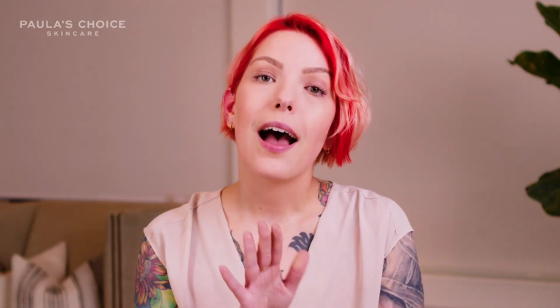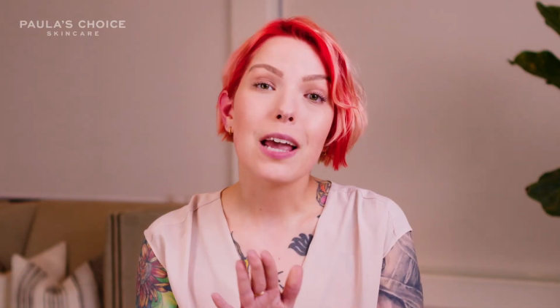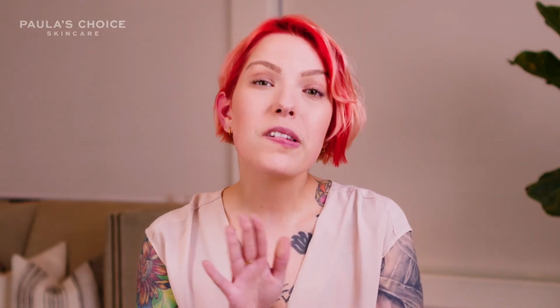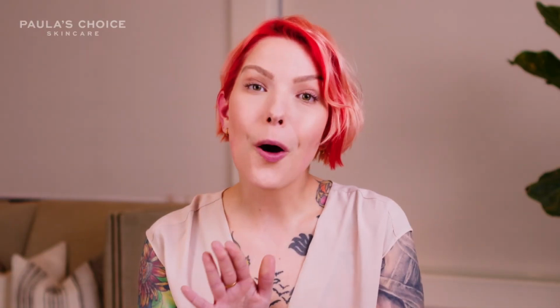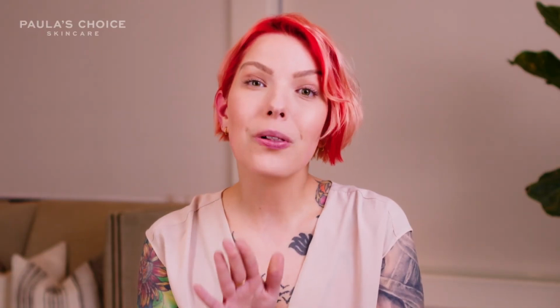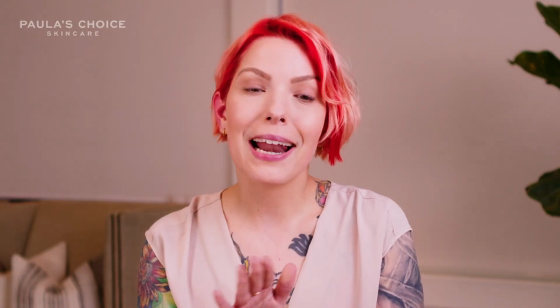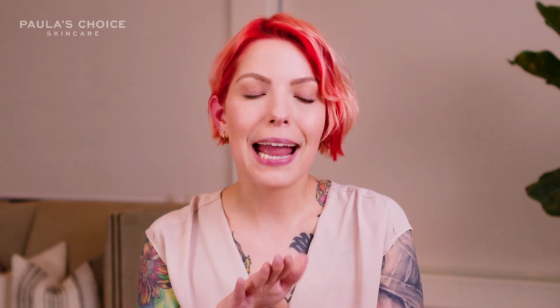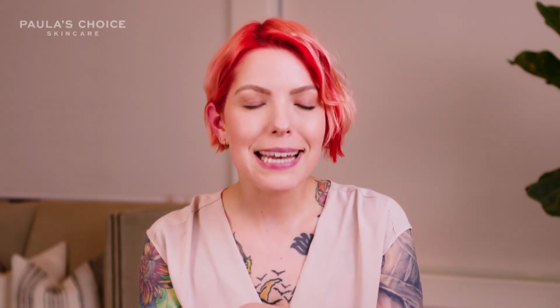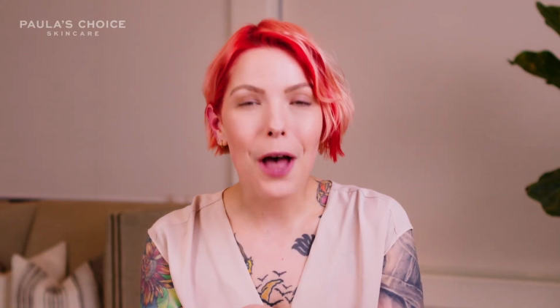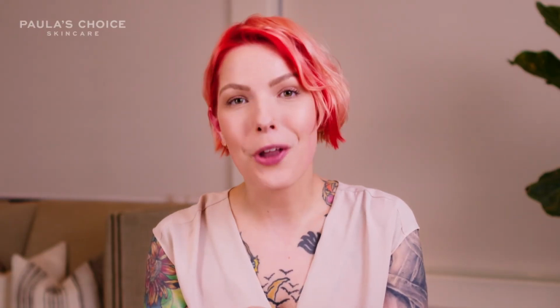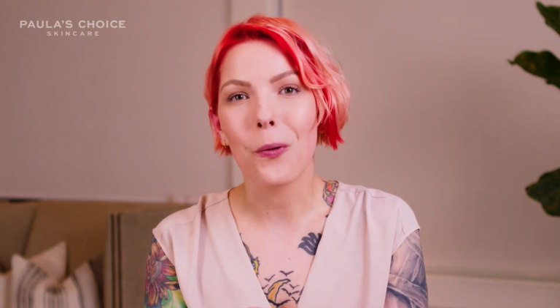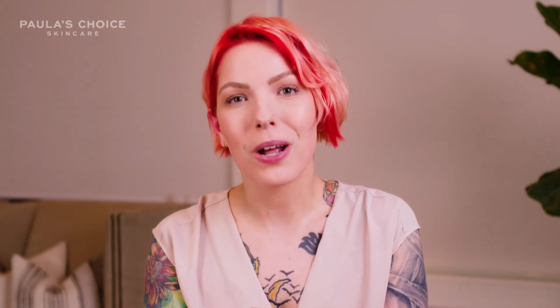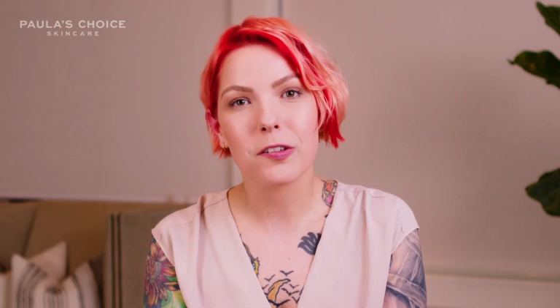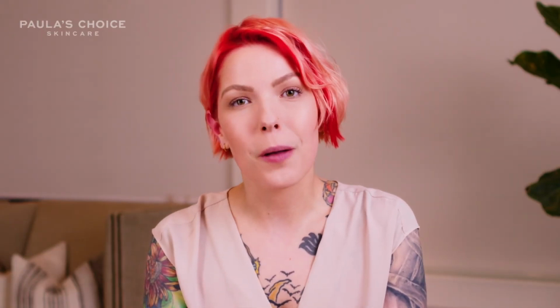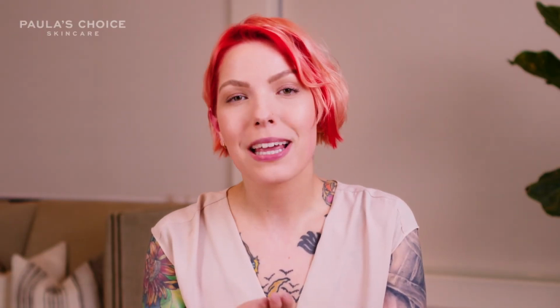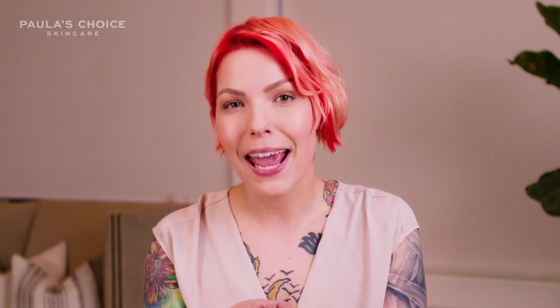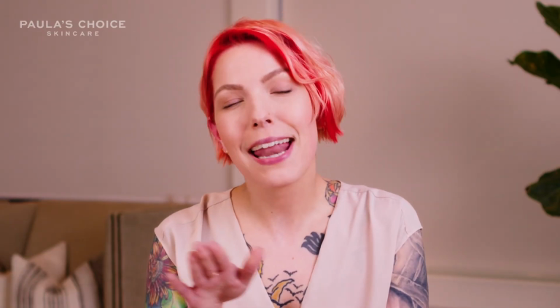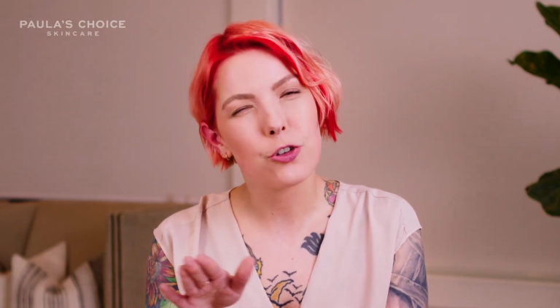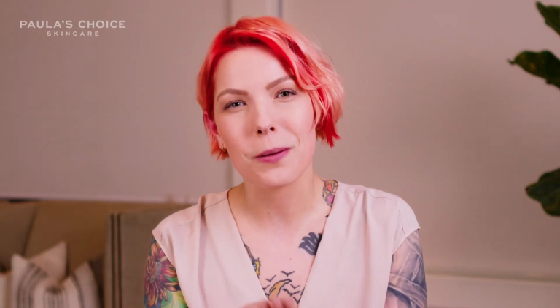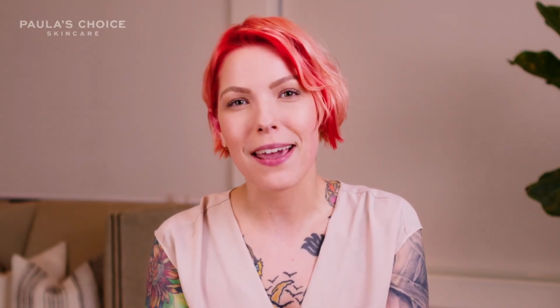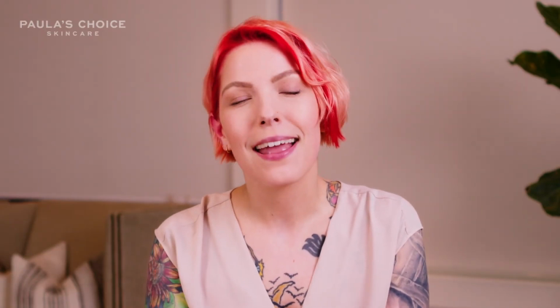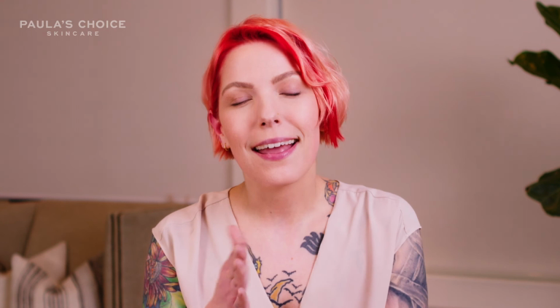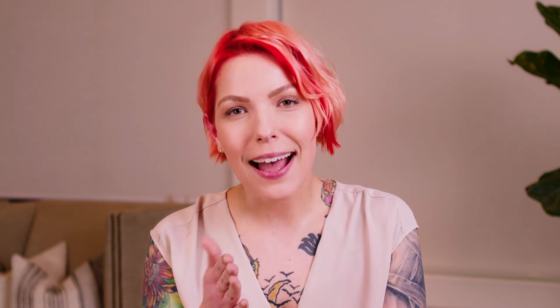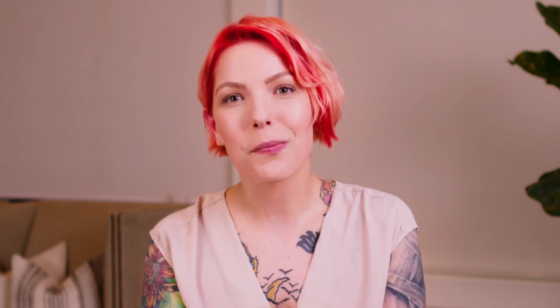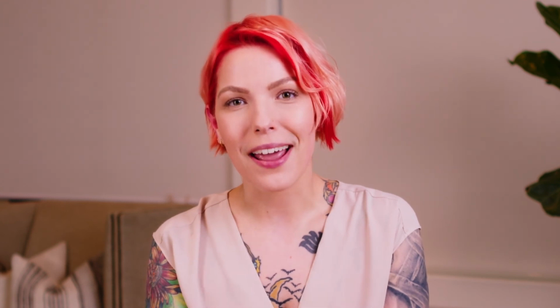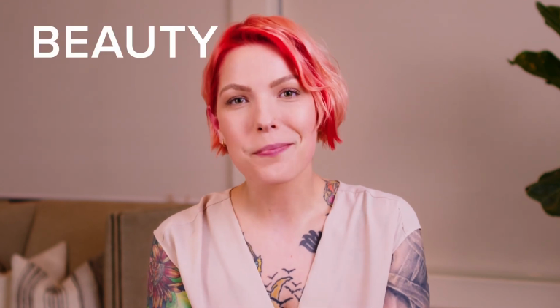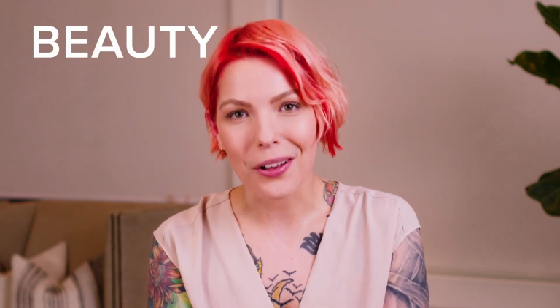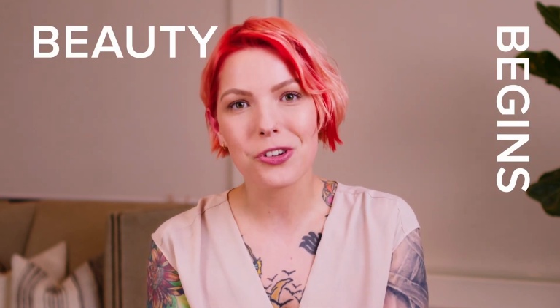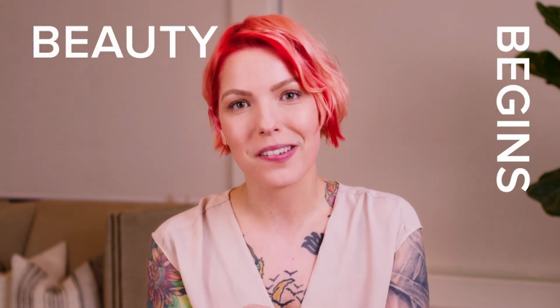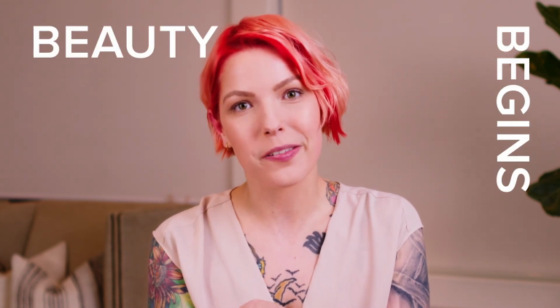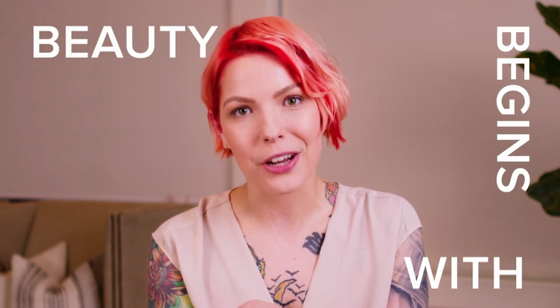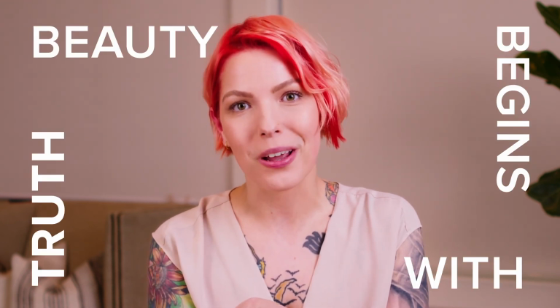I am so glad I now know what a scrub can and should be, and that's why Paula's Choice is my choice.